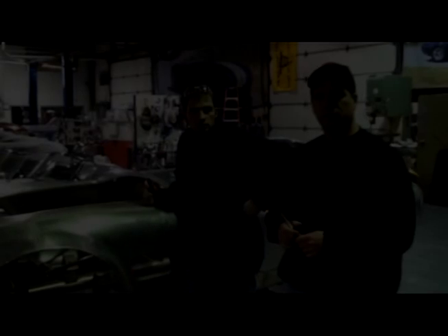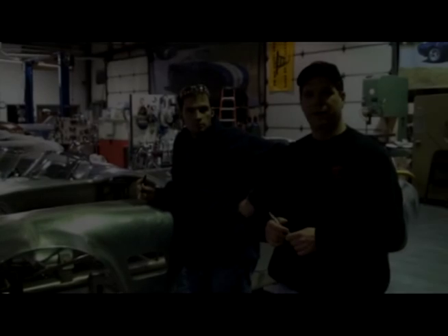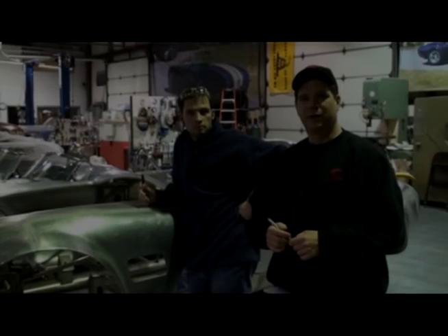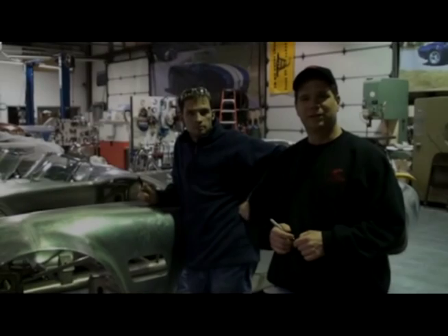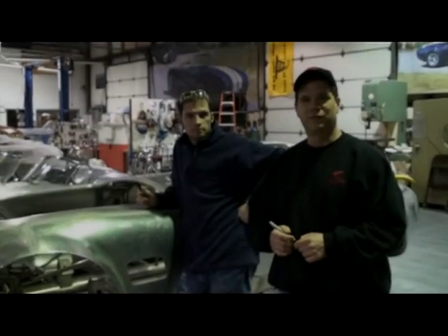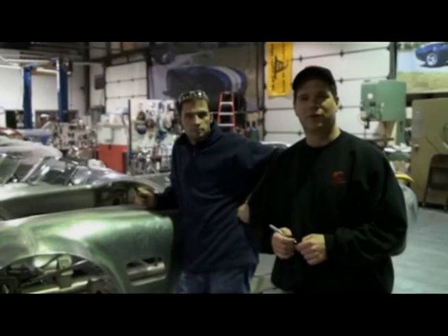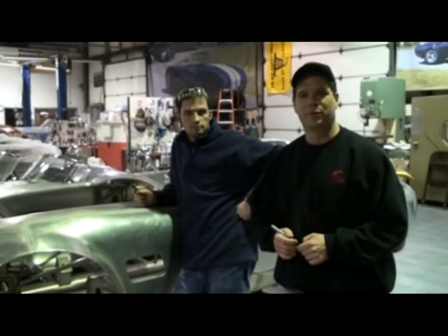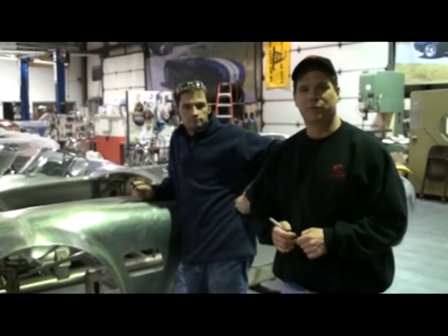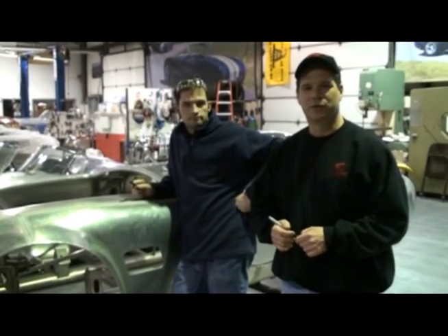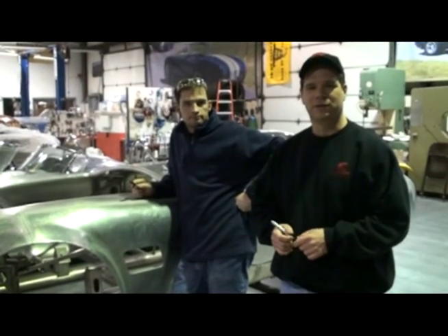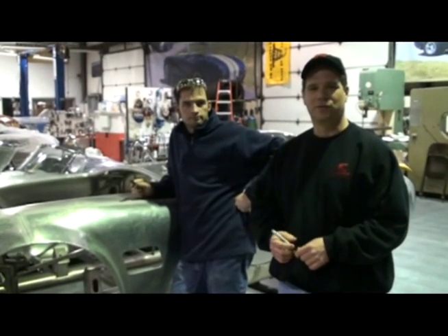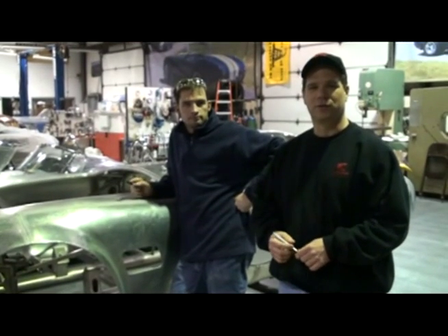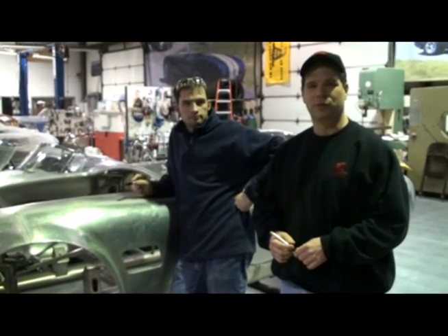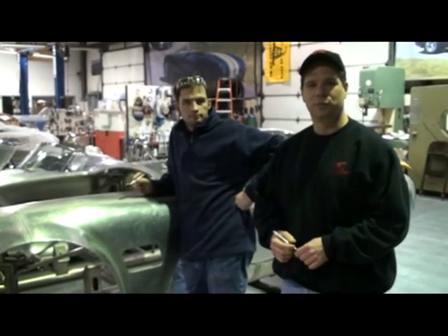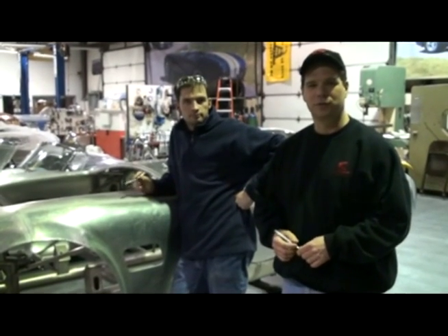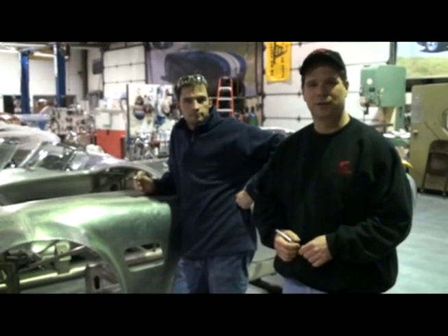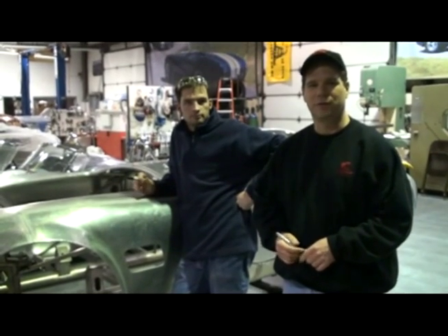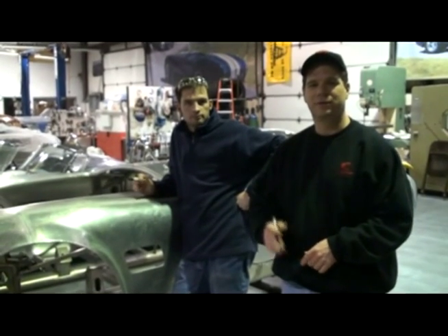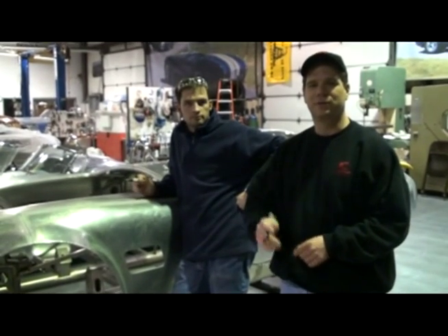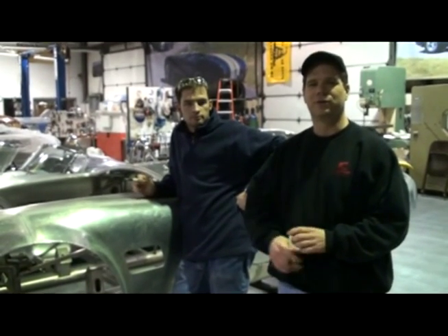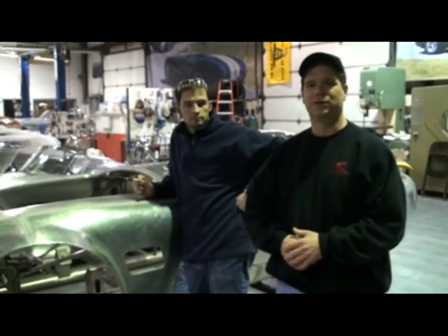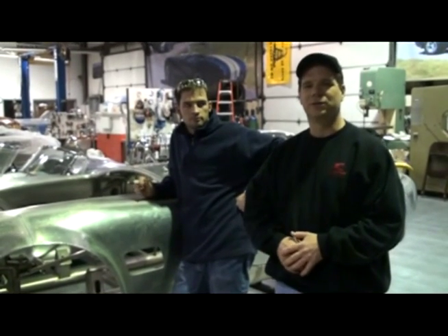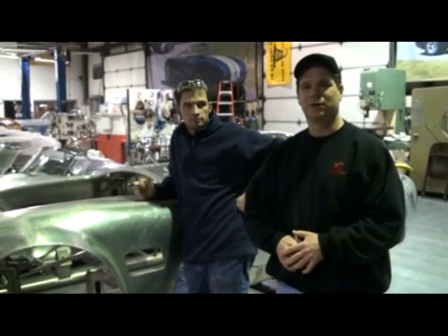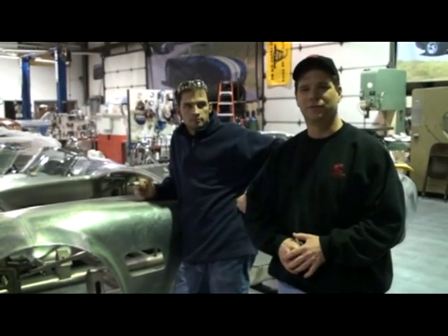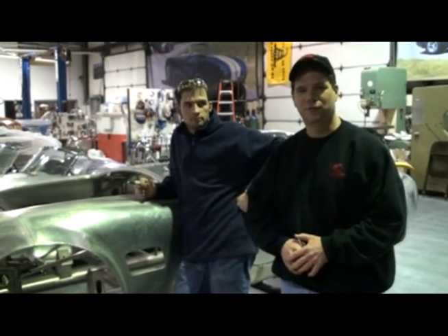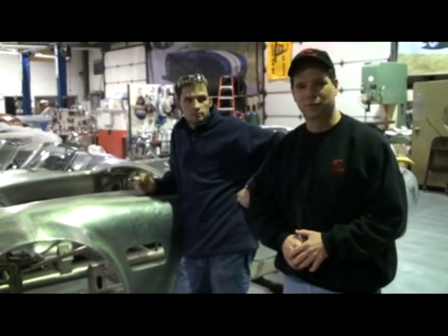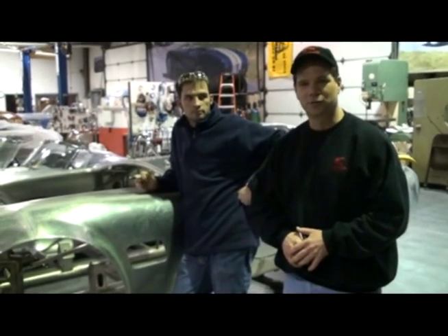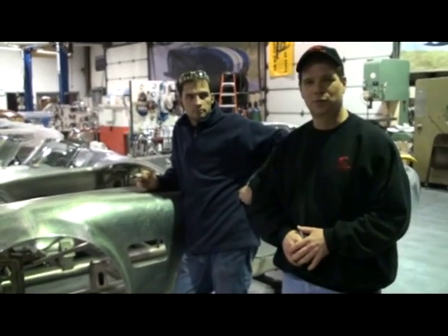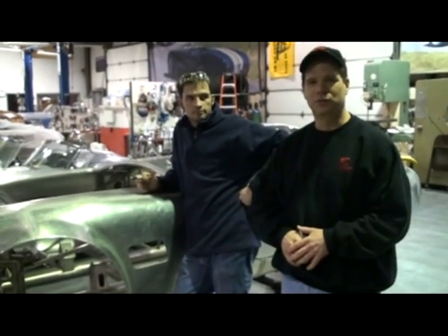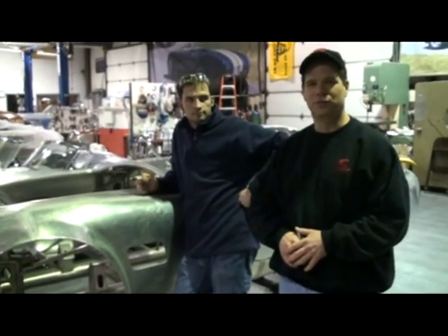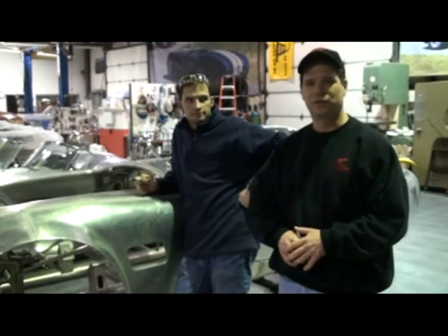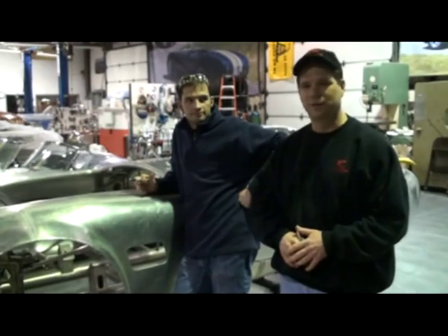Hi, my name is David Kirkham. I'm the president of Kirkham Motorsports, and welcome to another edition of Kirkham Motorsports University.